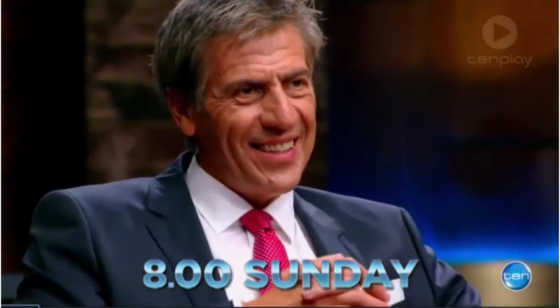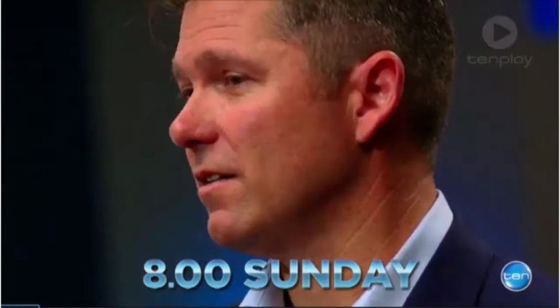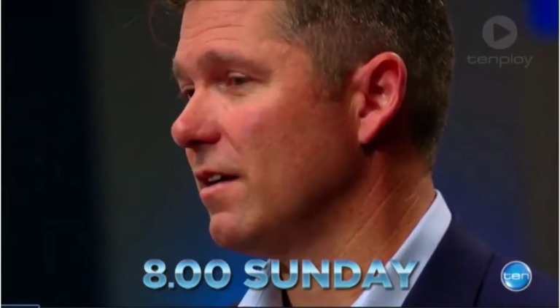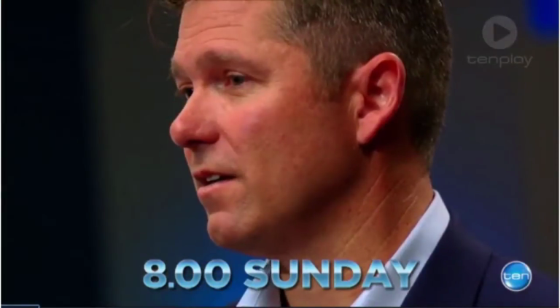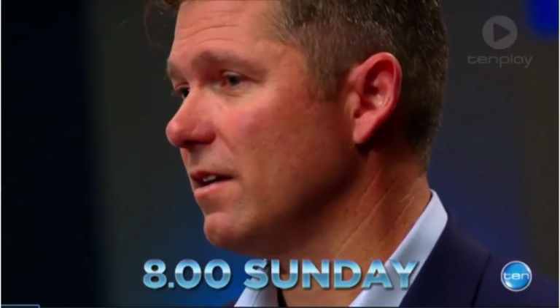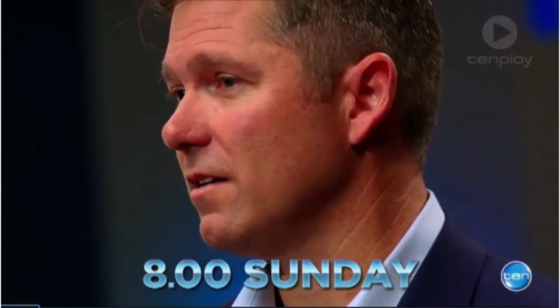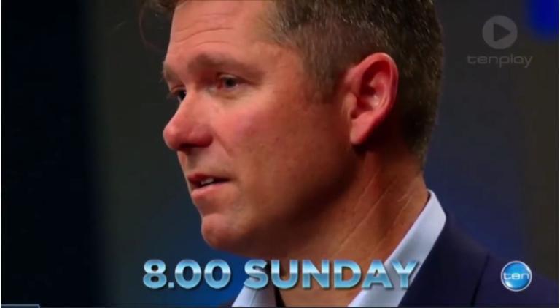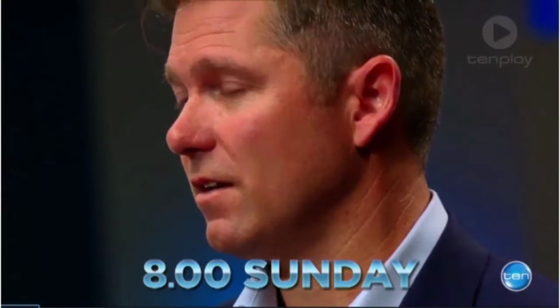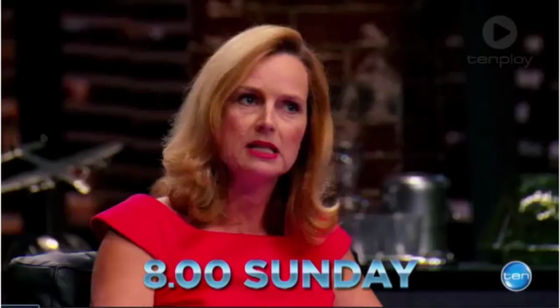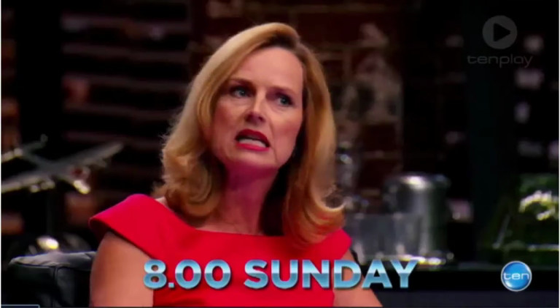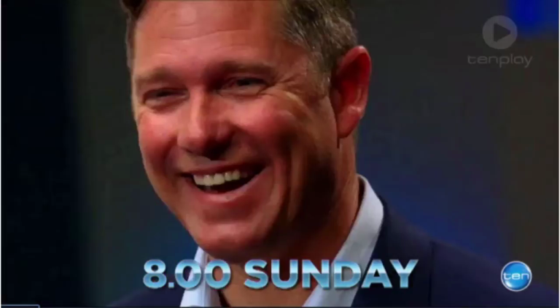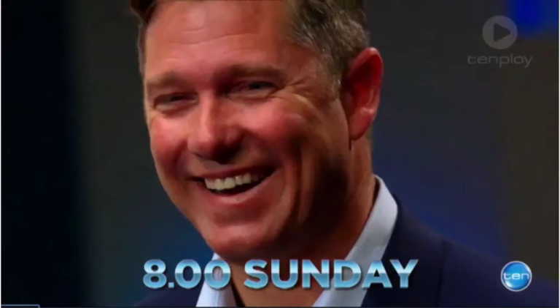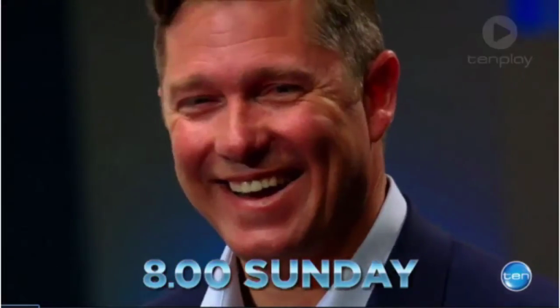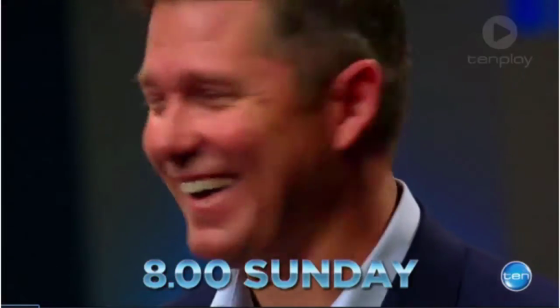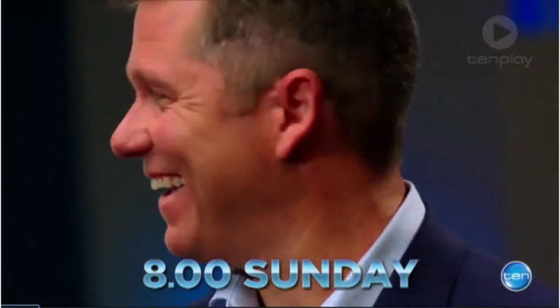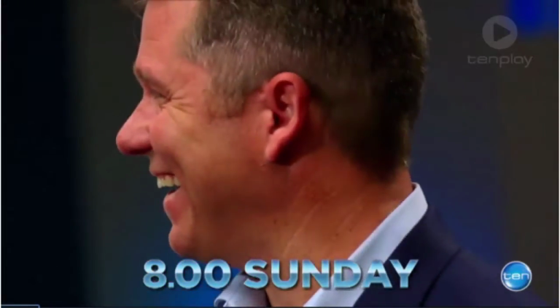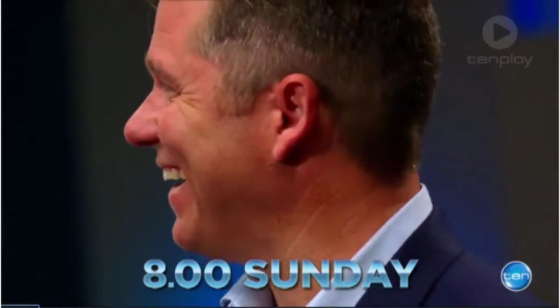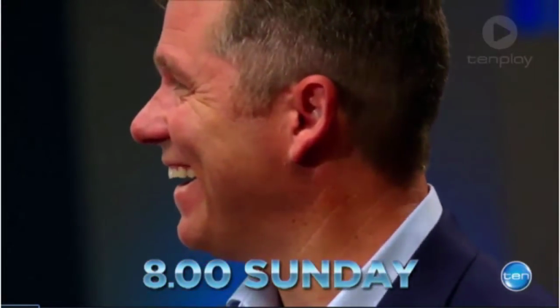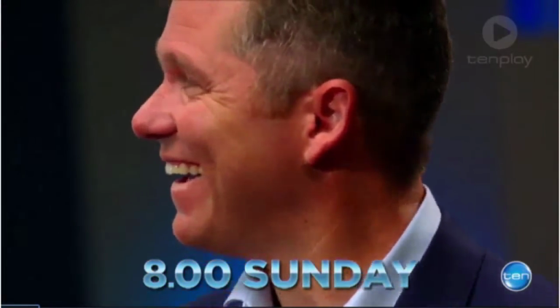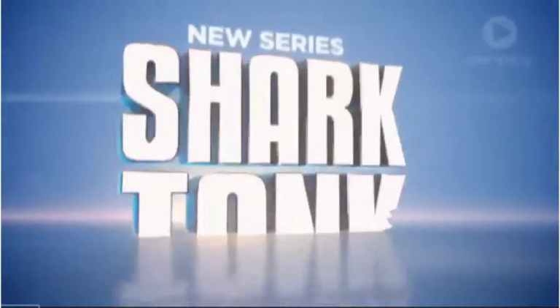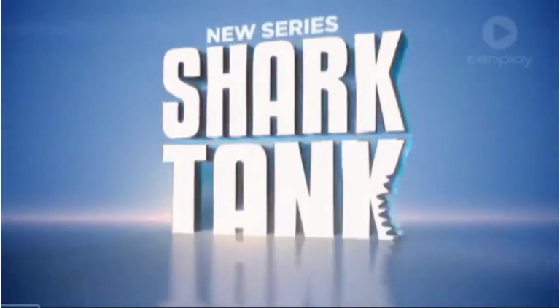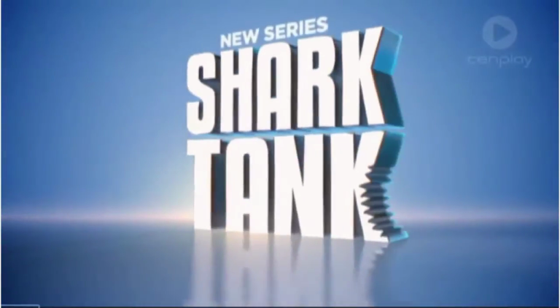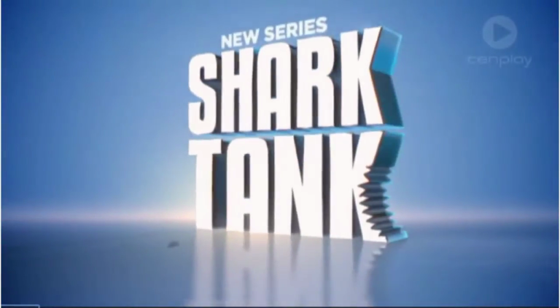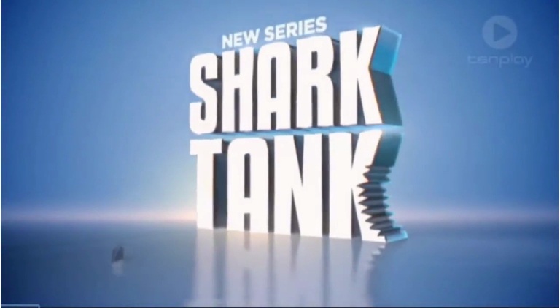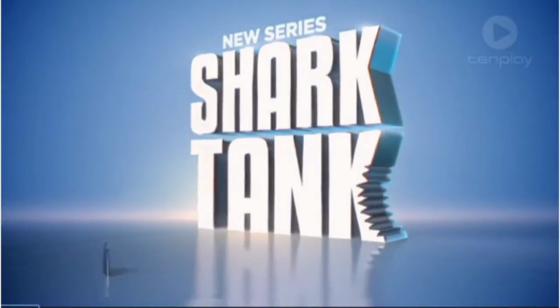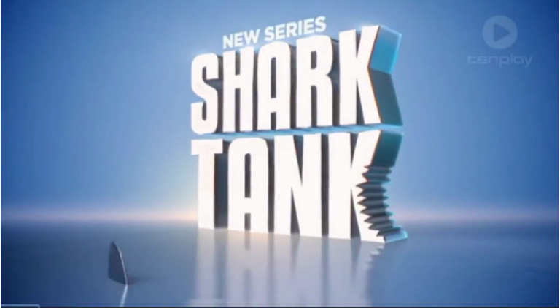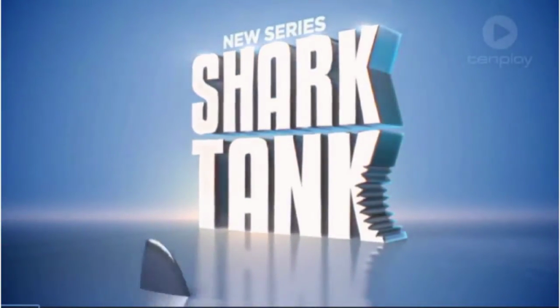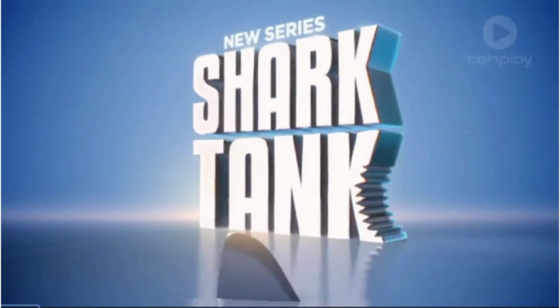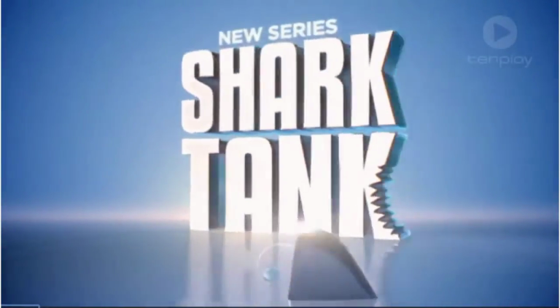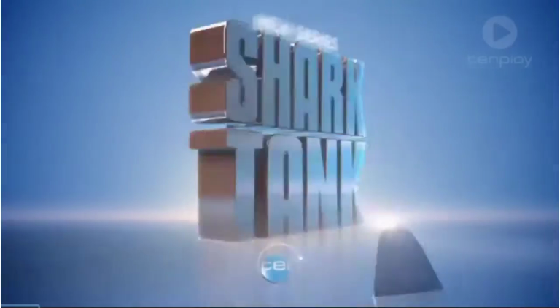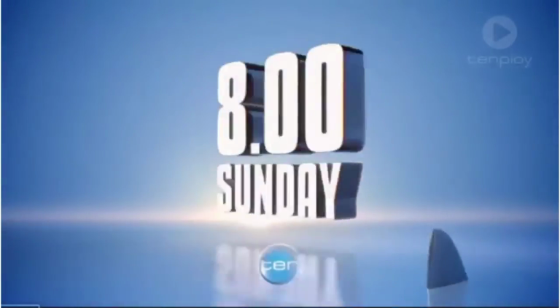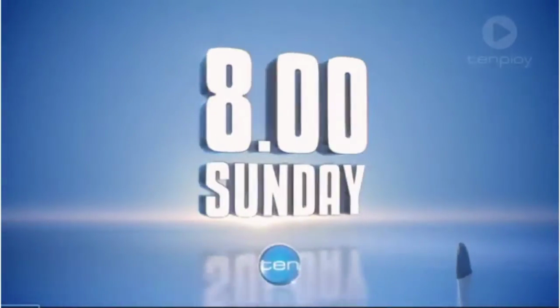The offer that I'm going to put to you is nothing like what you've asked for. New Shark Tank, 8 o'clock Sunday on 10.